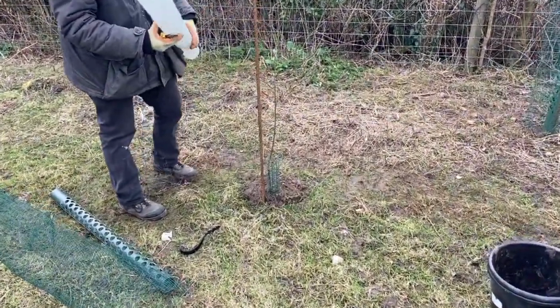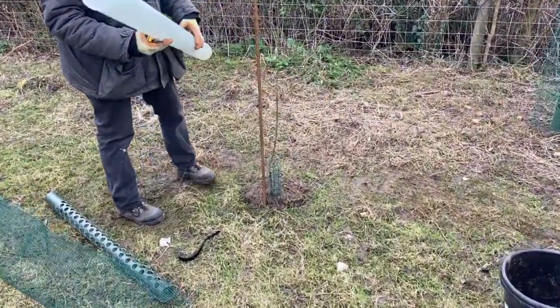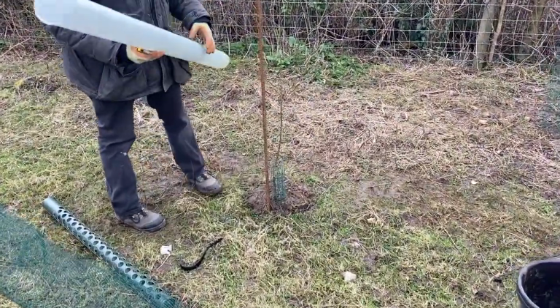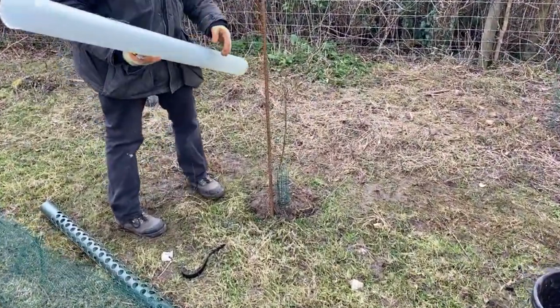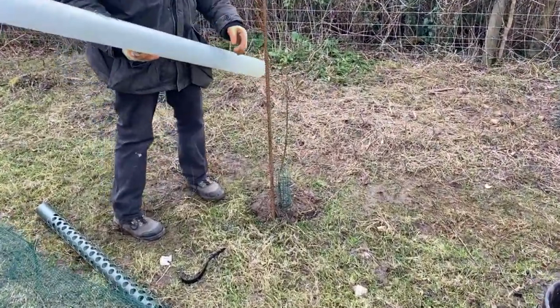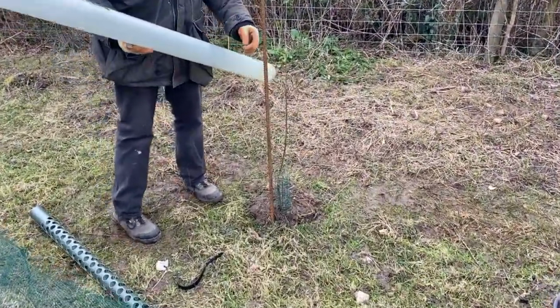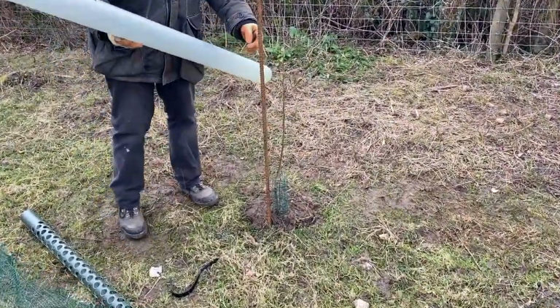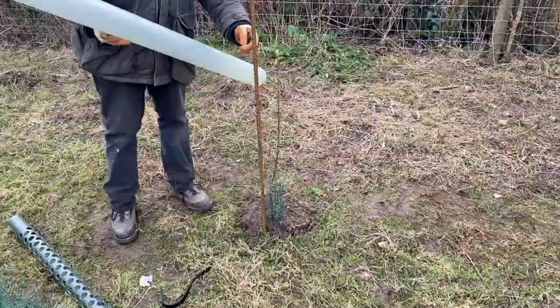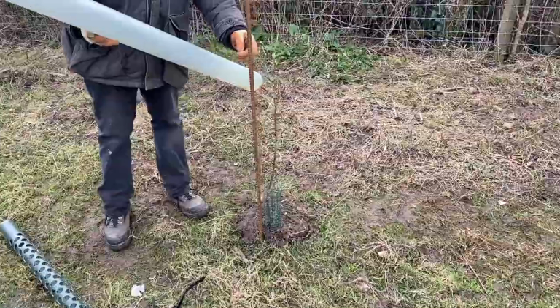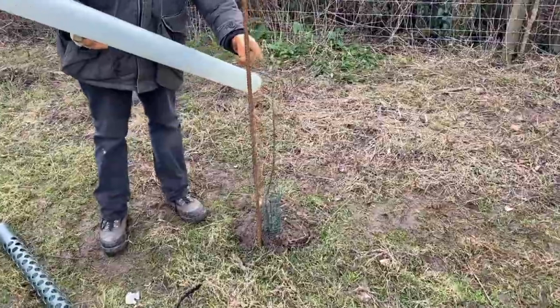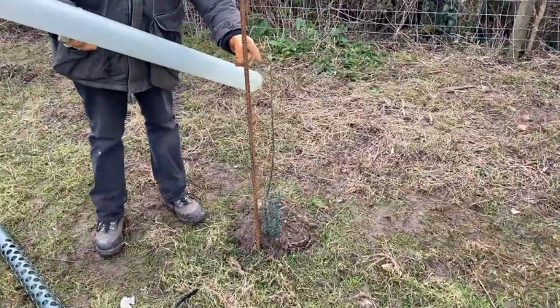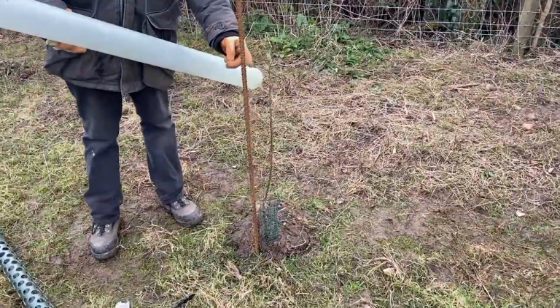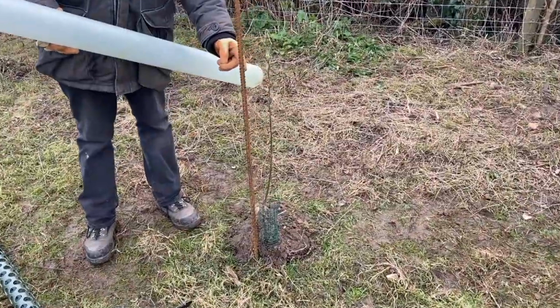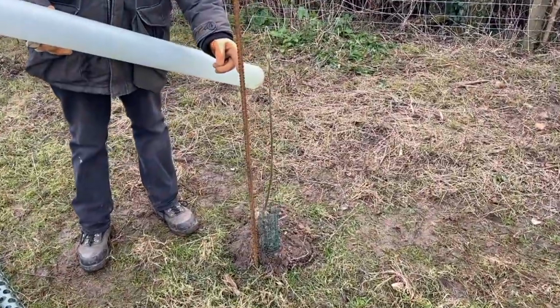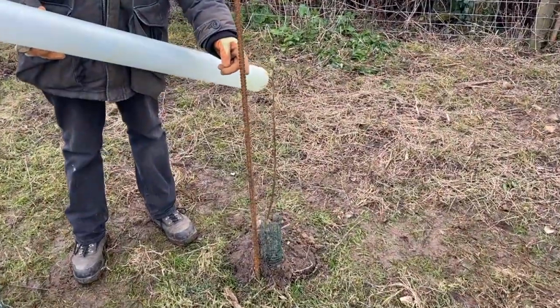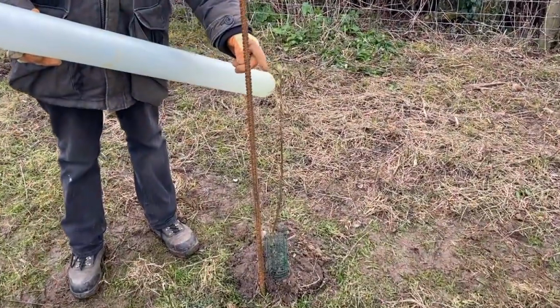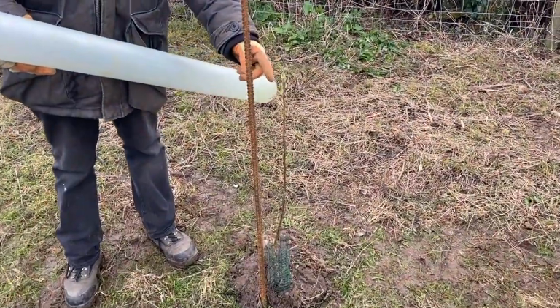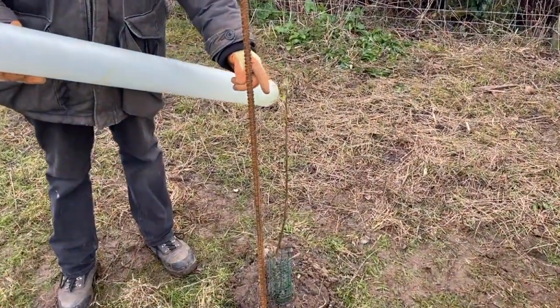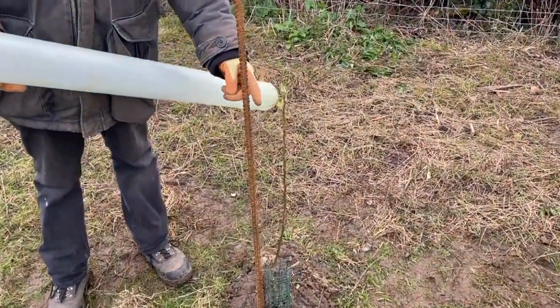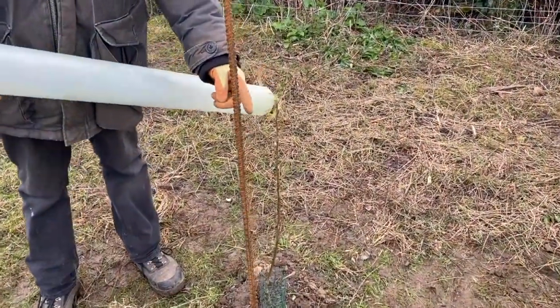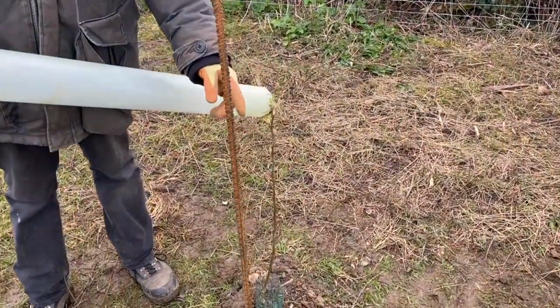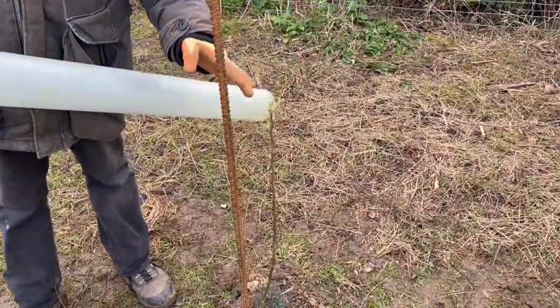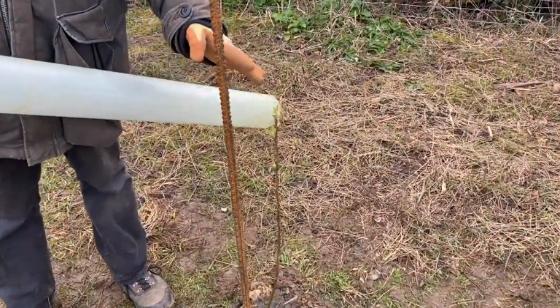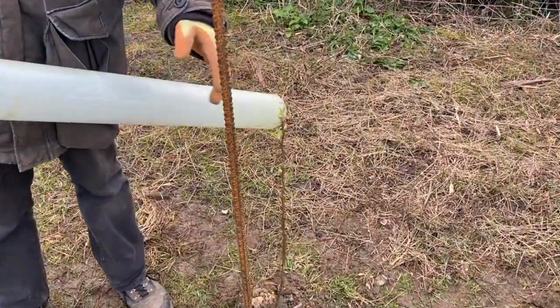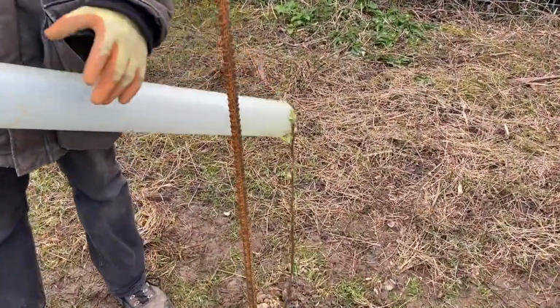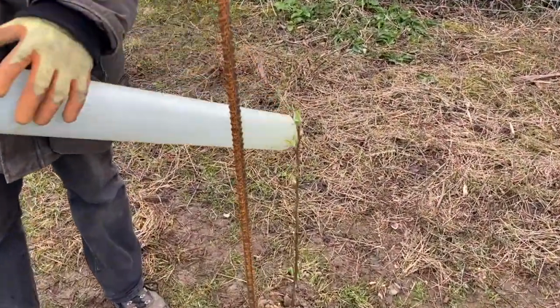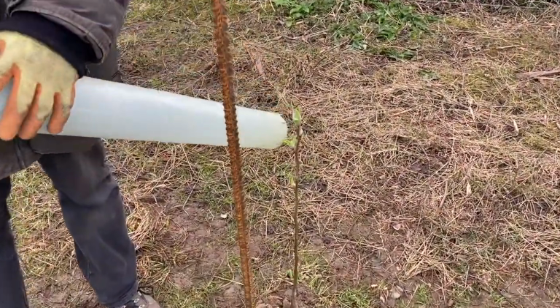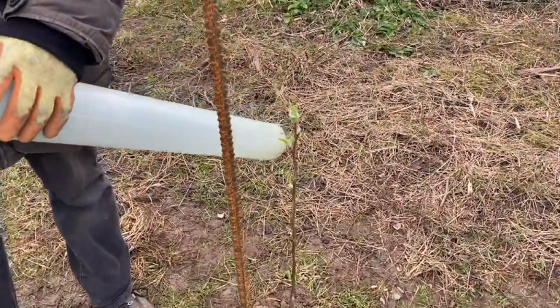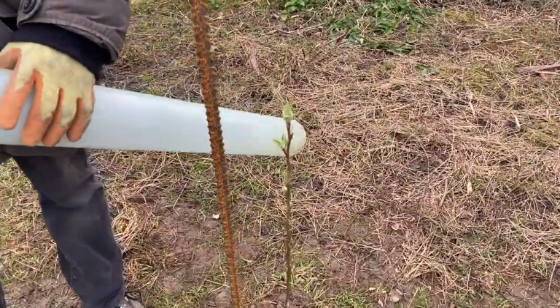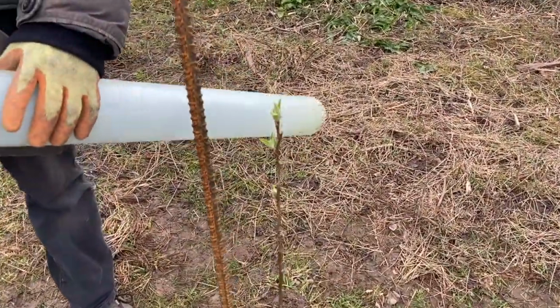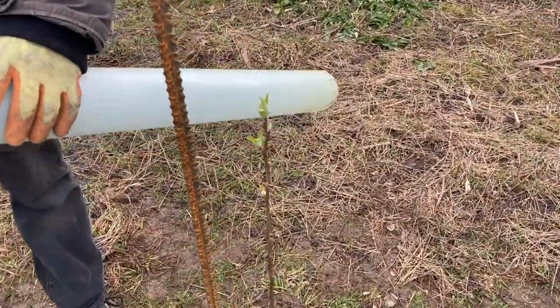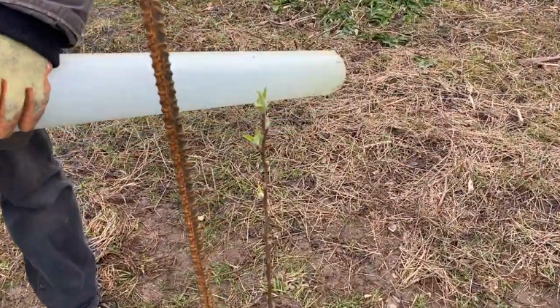You can see the effects of the guard — it's already brought the tree into leaf, which is a good thing provided there's no frost.